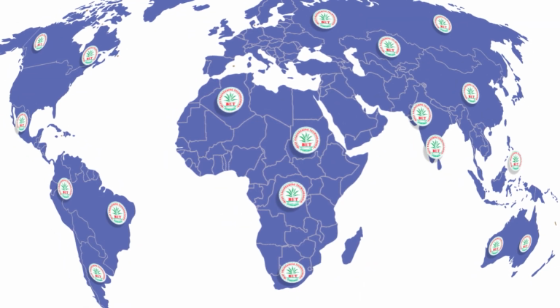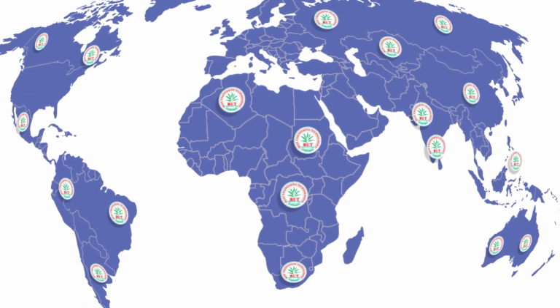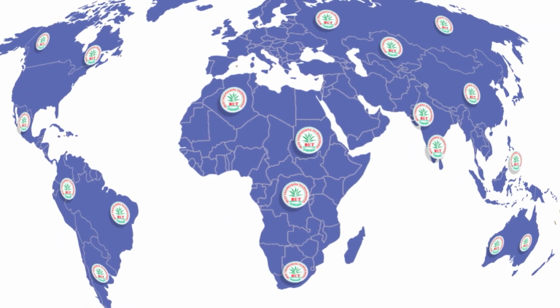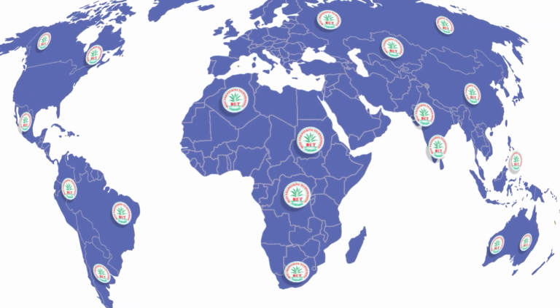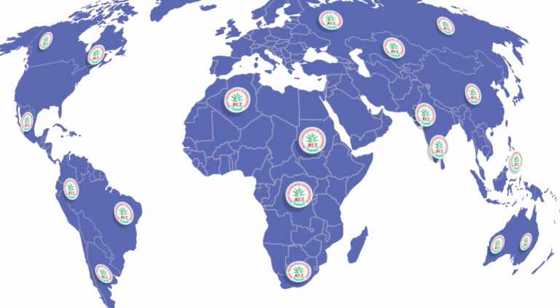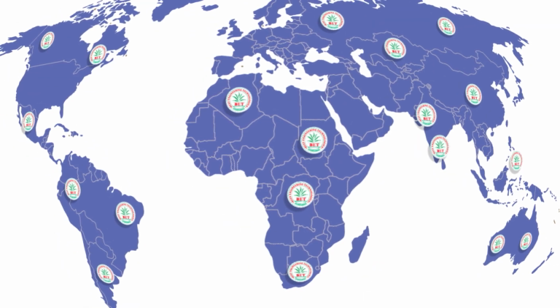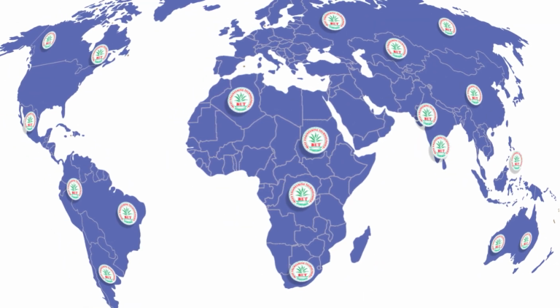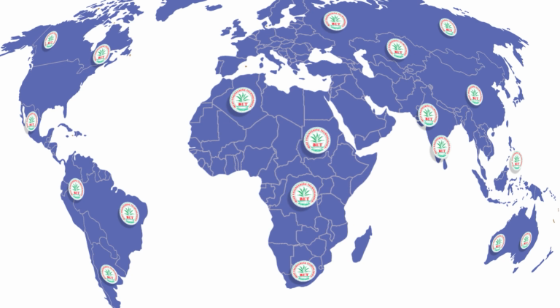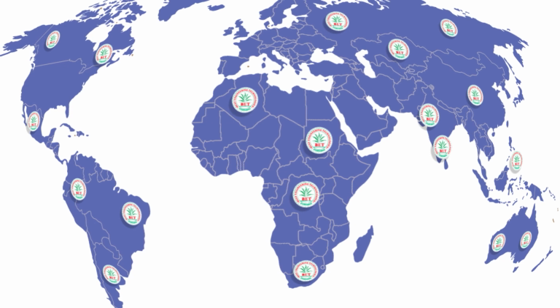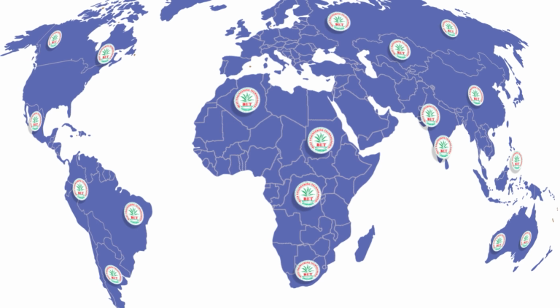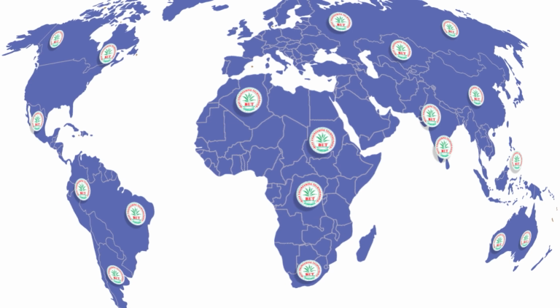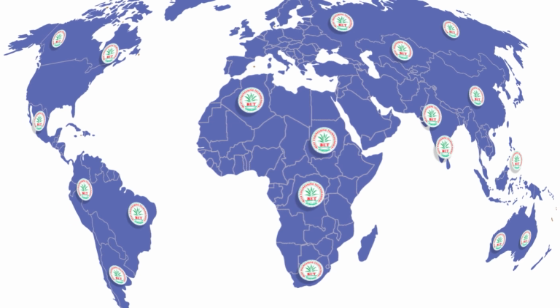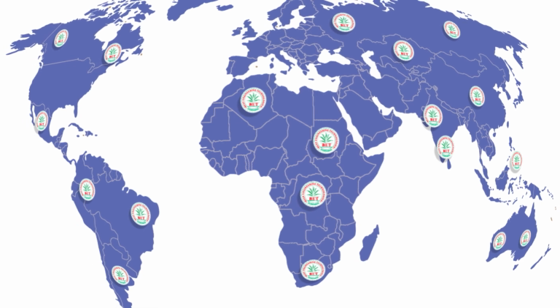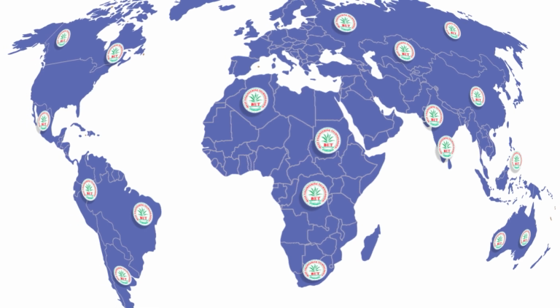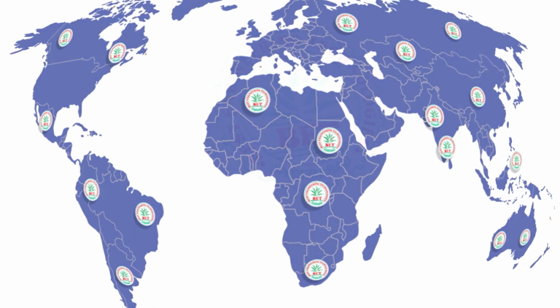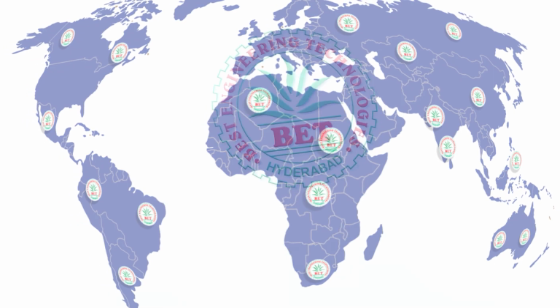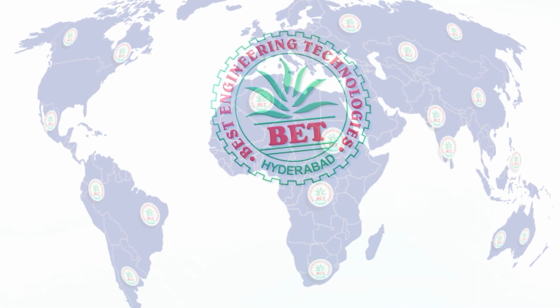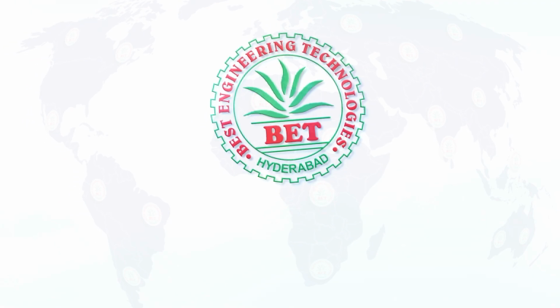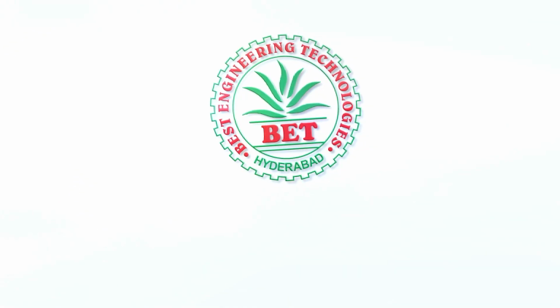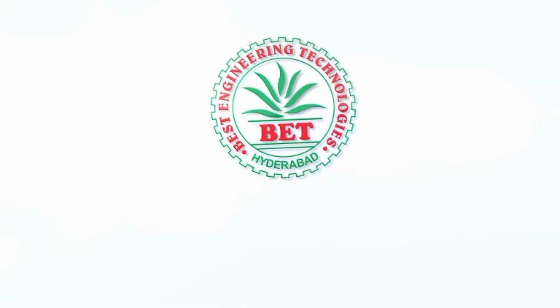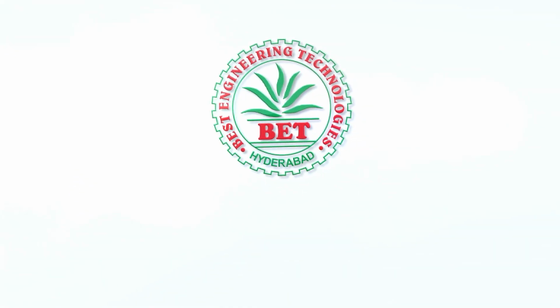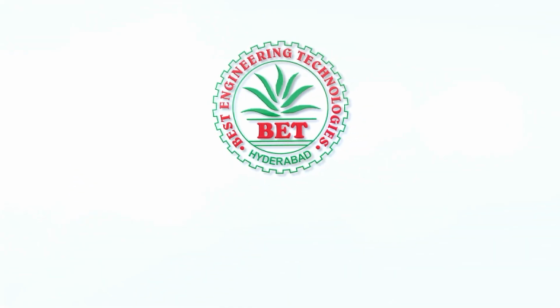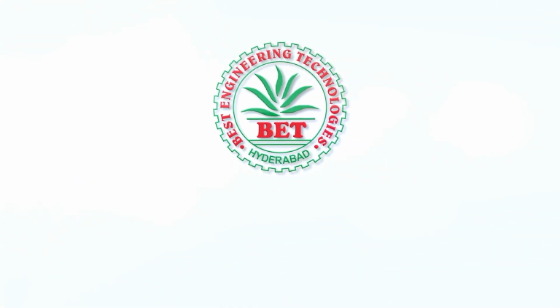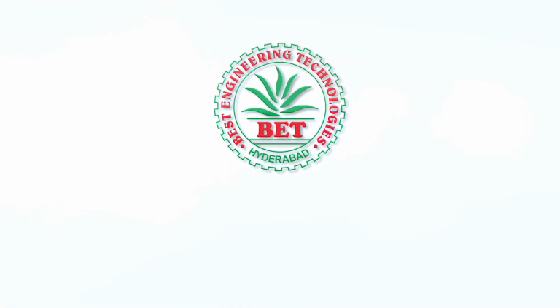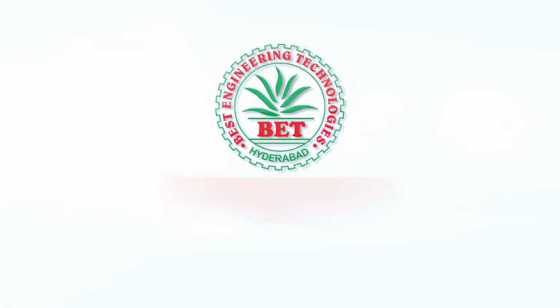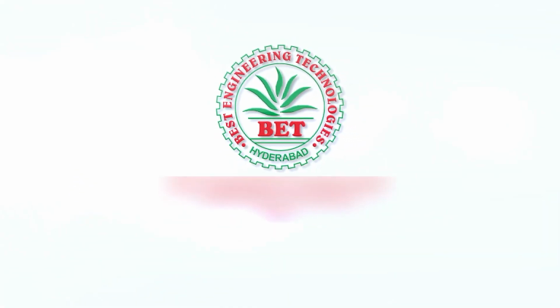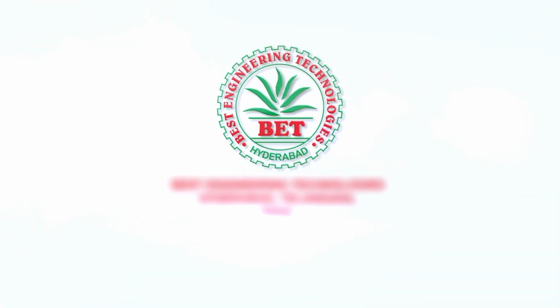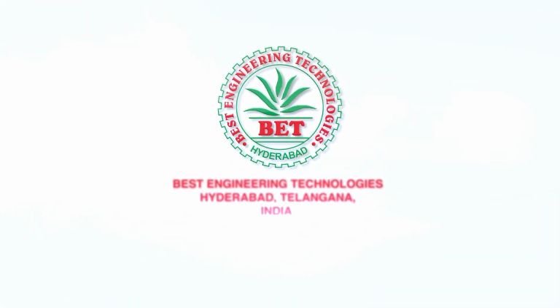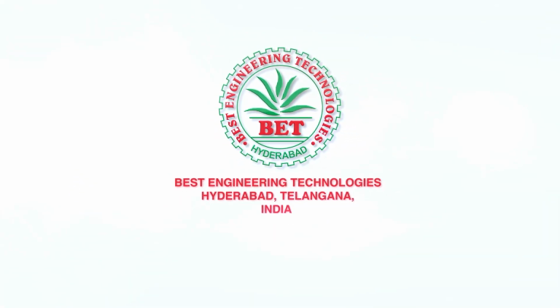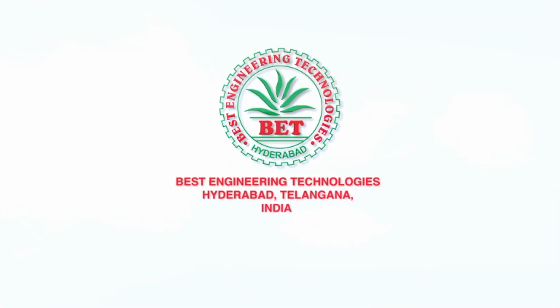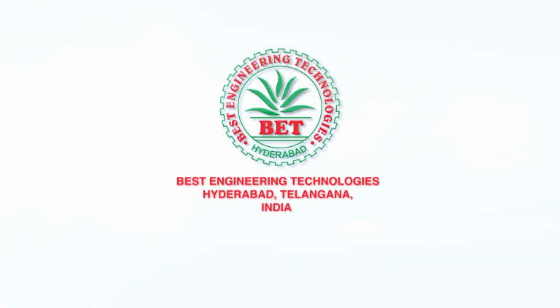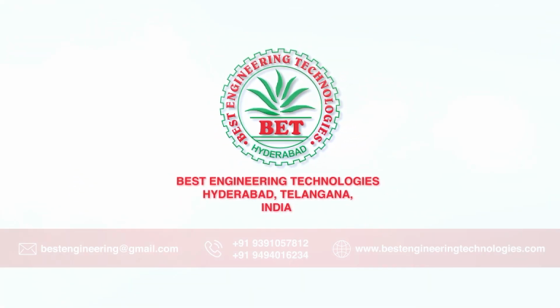By installing more than 2,000 turnkey projects — Best Engineering Technologies, Hyderabad.